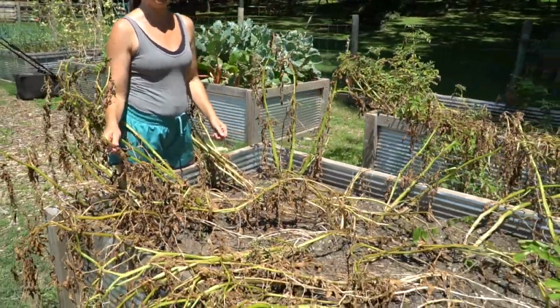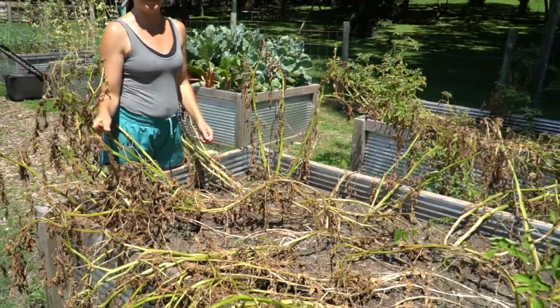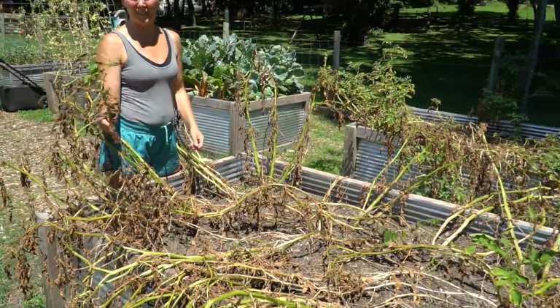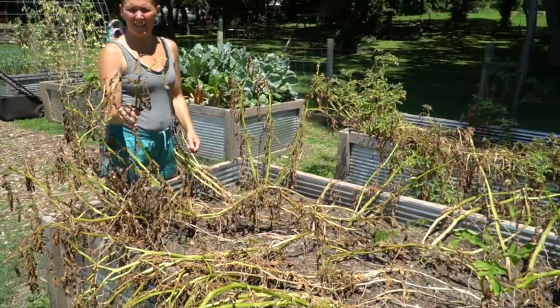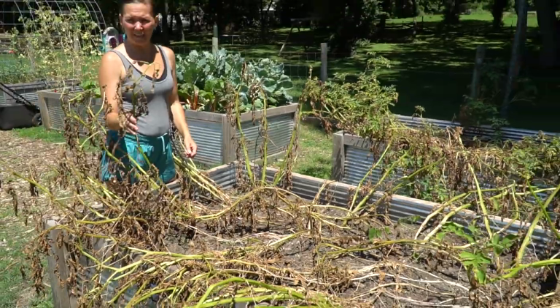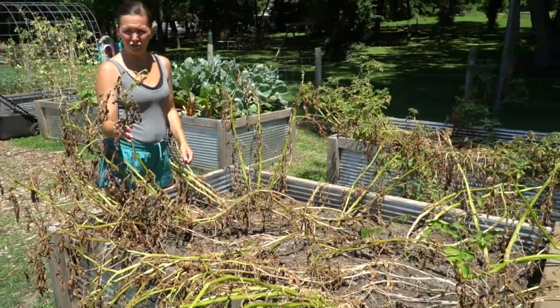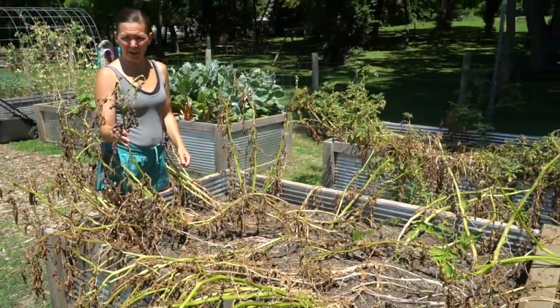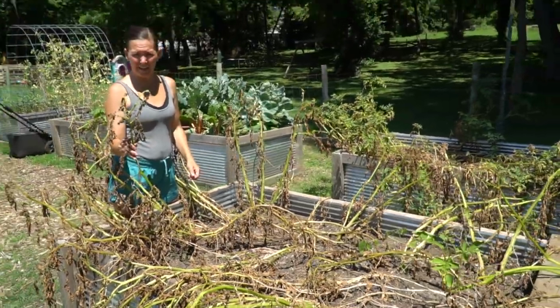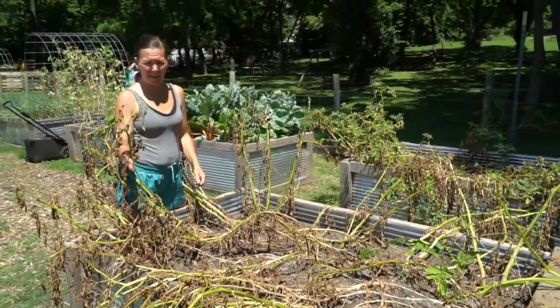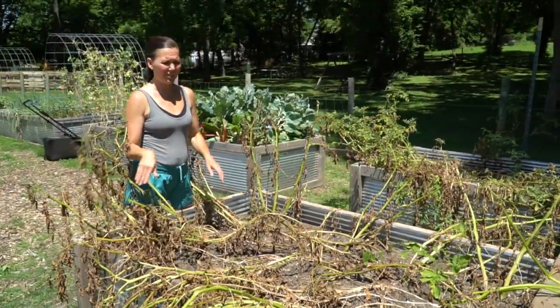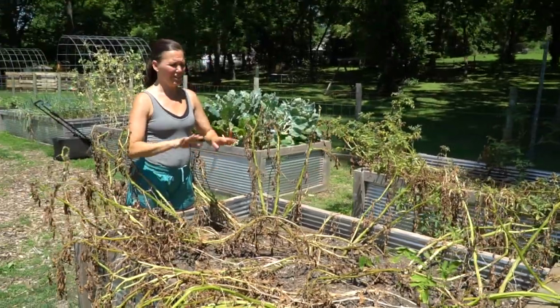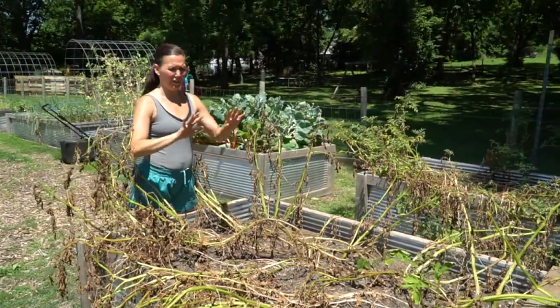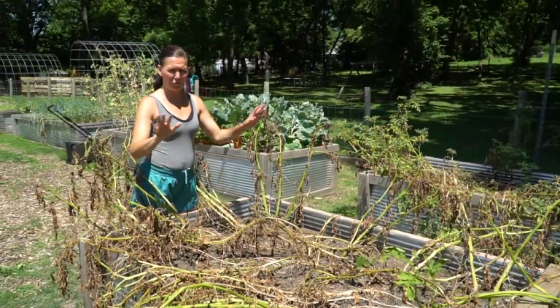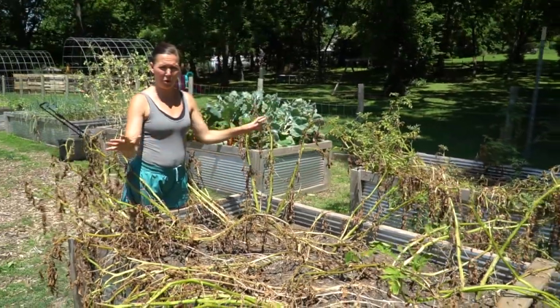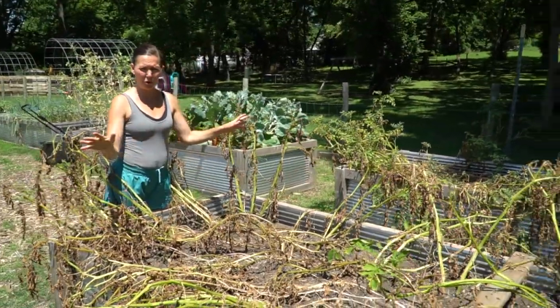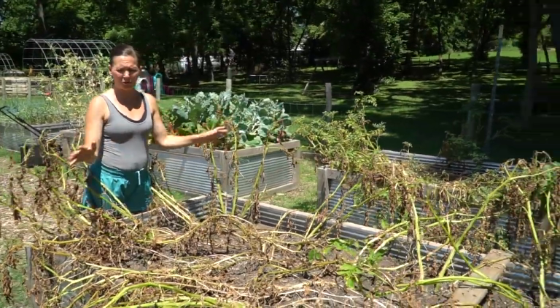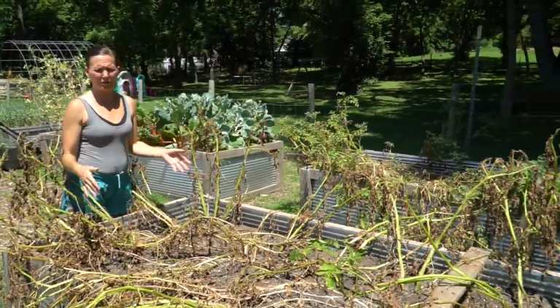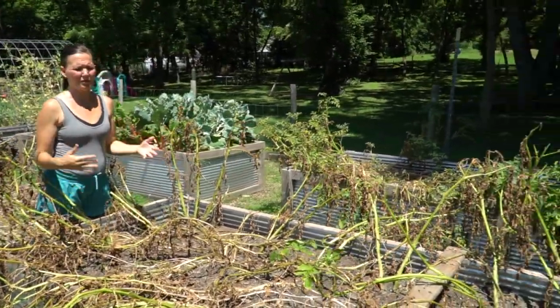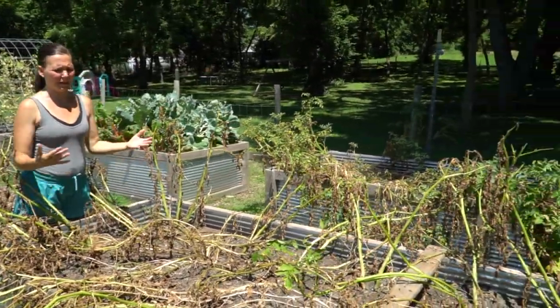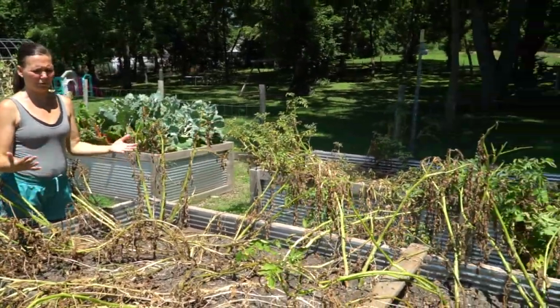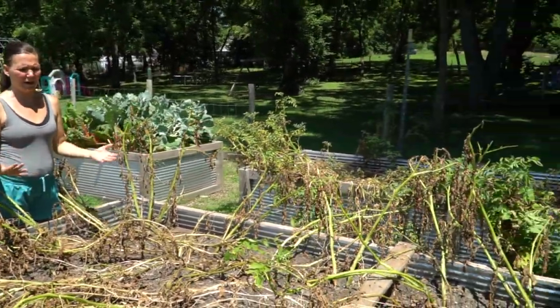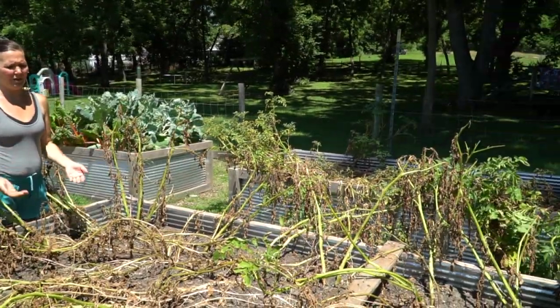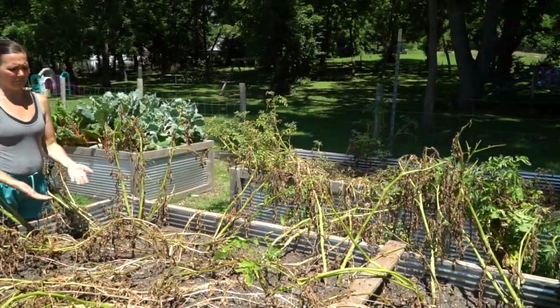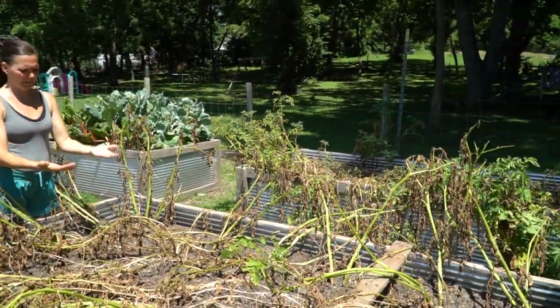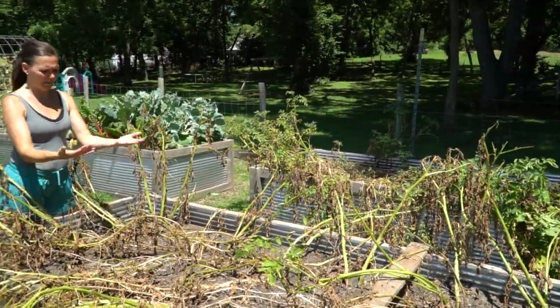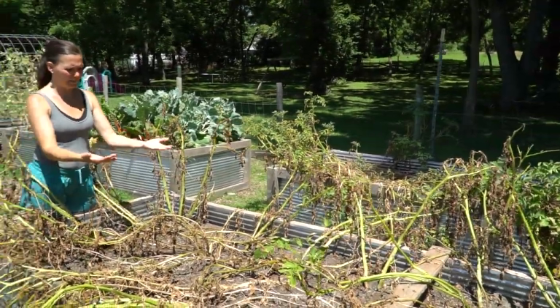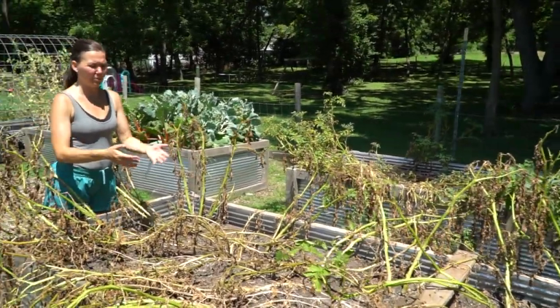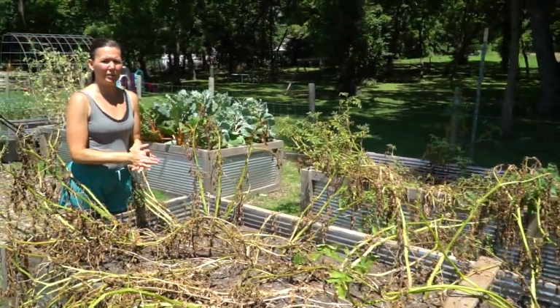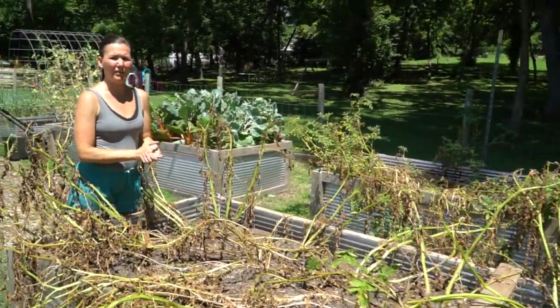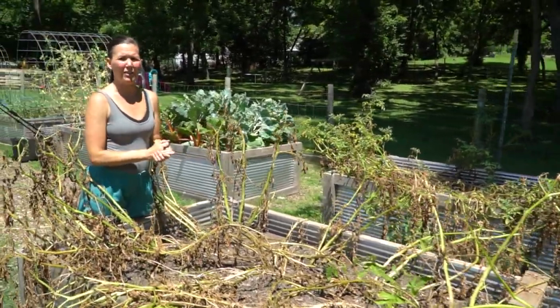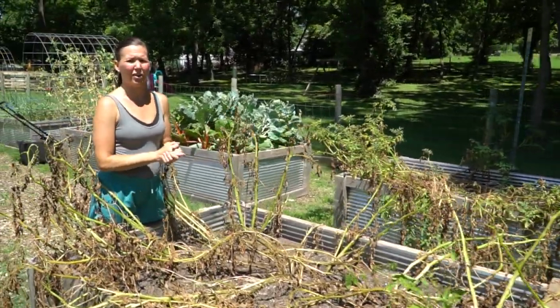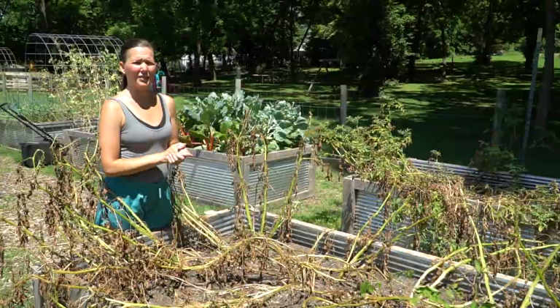Again, they dry out, they fall over, they brown — and this is when they're ready to harvest.